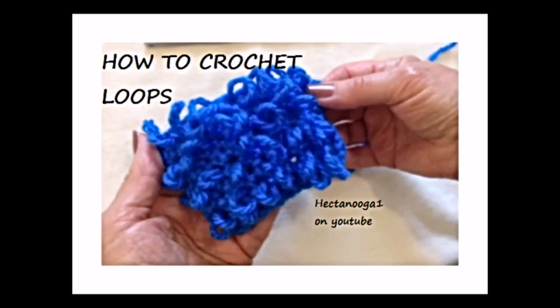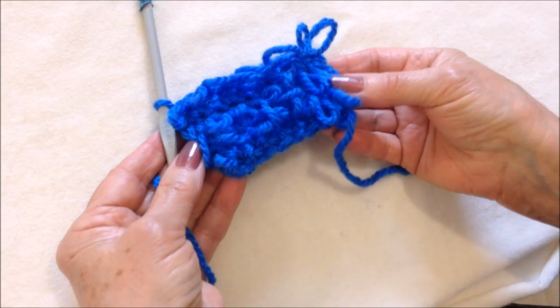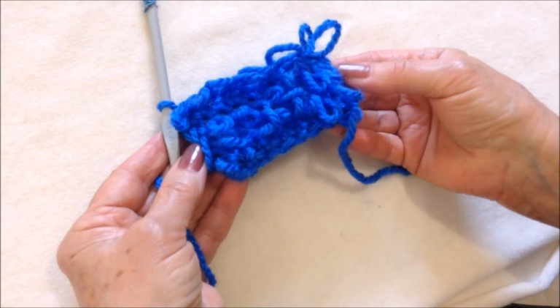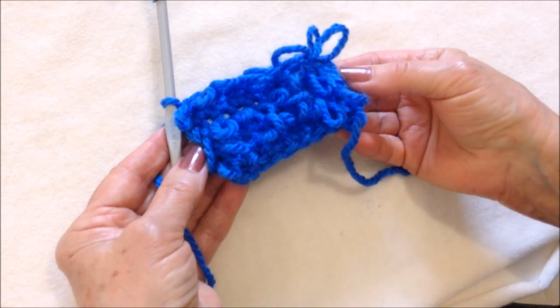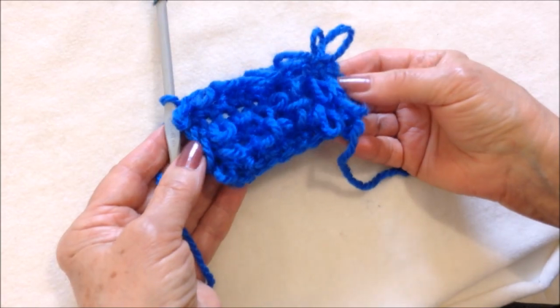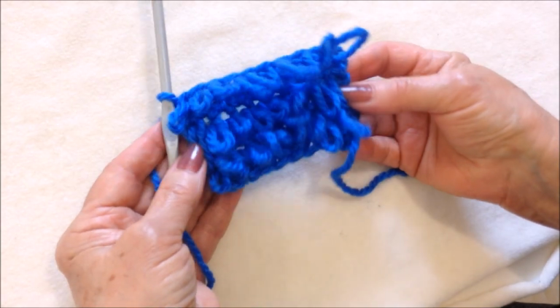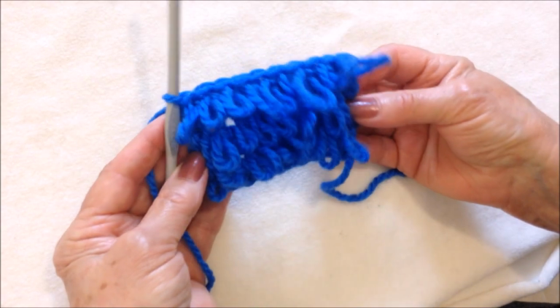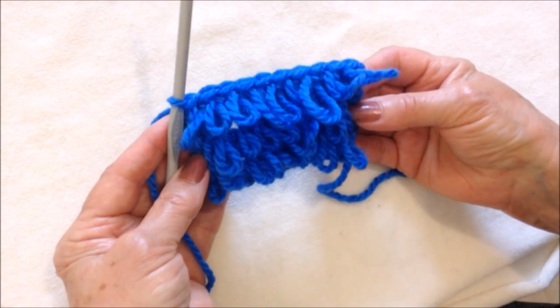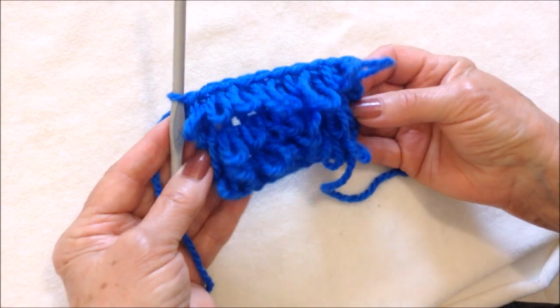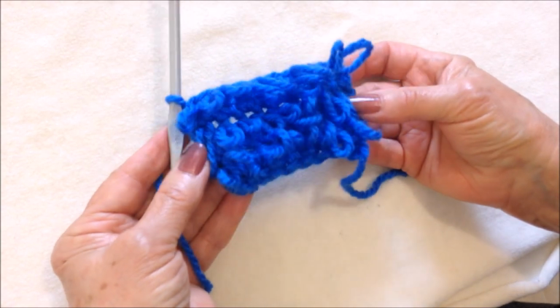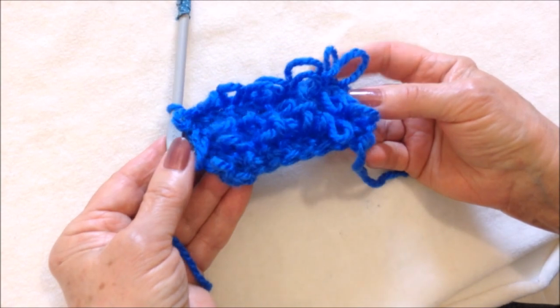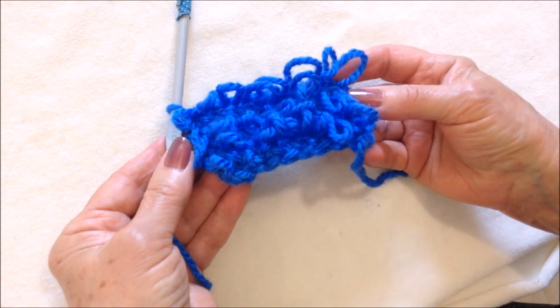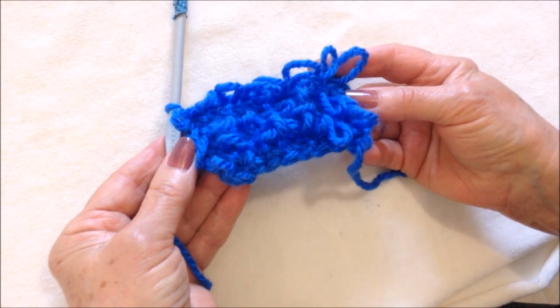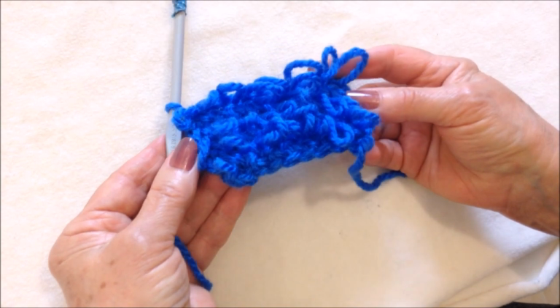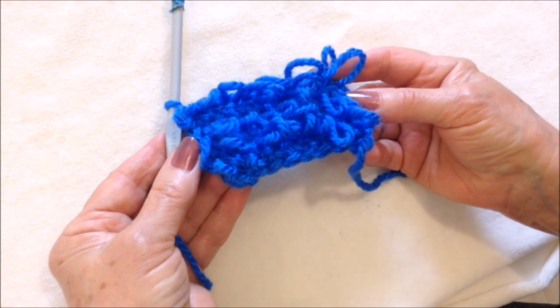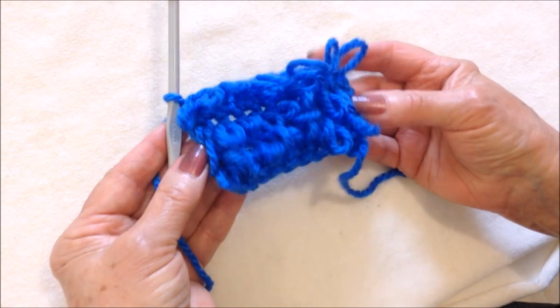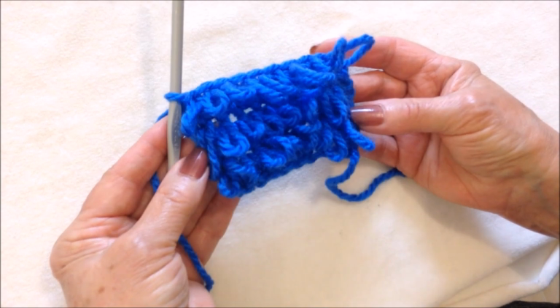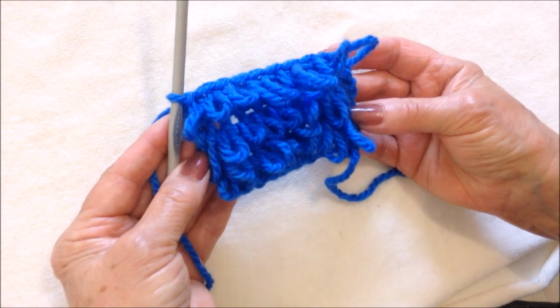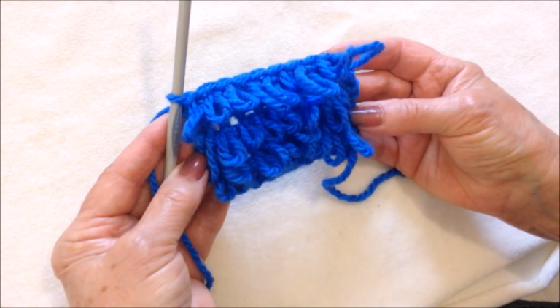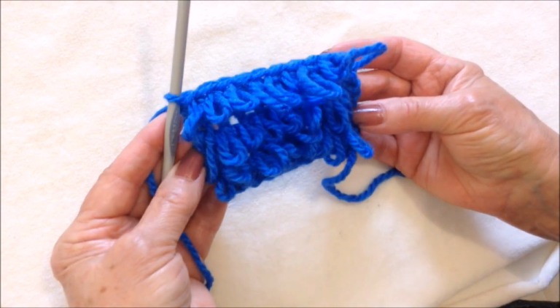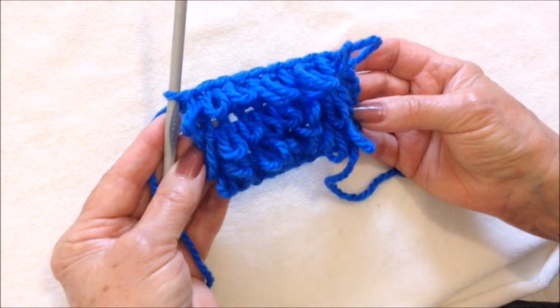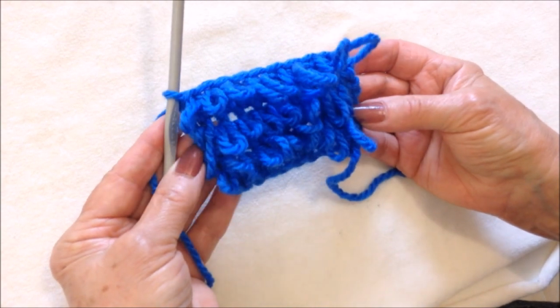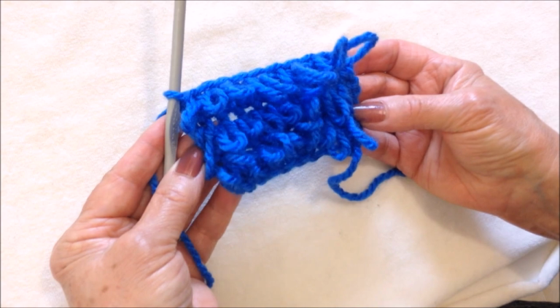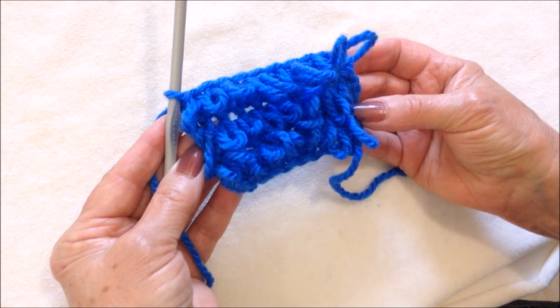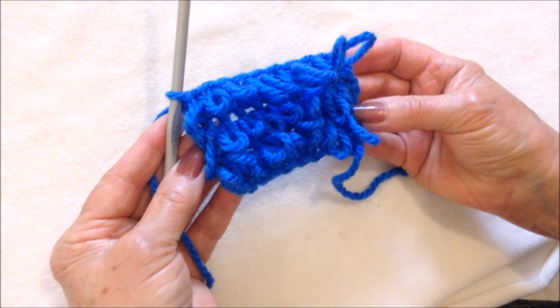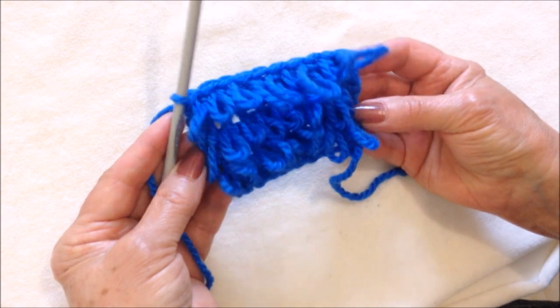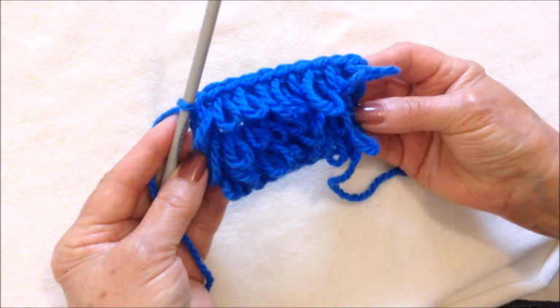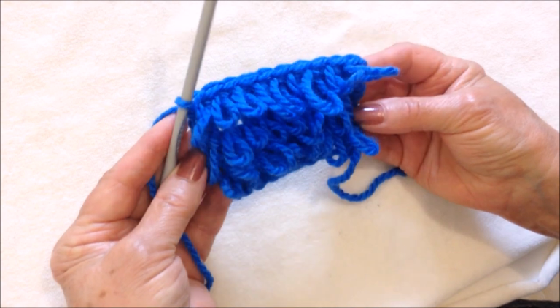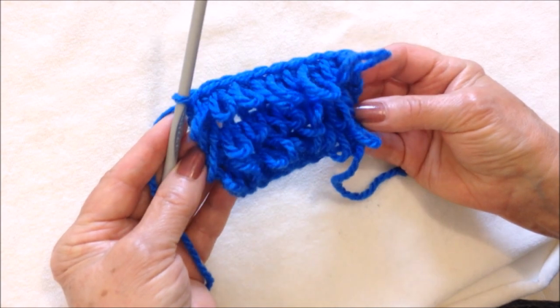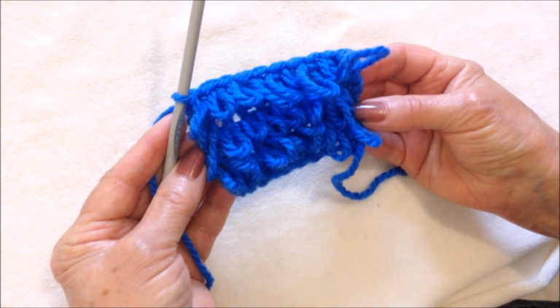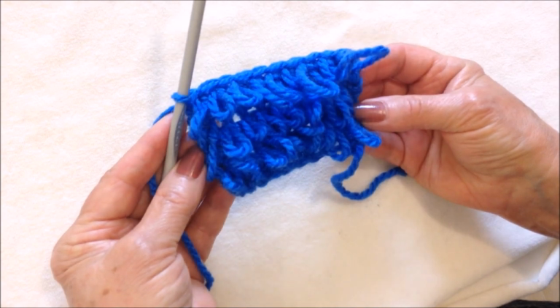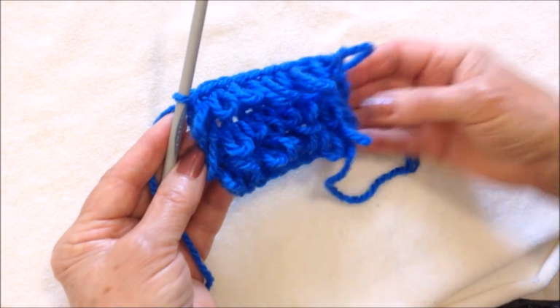Hi everyone, this is Semi. Today I'm going to show you how to crochet loops. So let's get started.